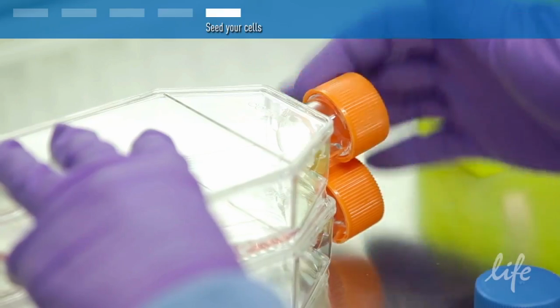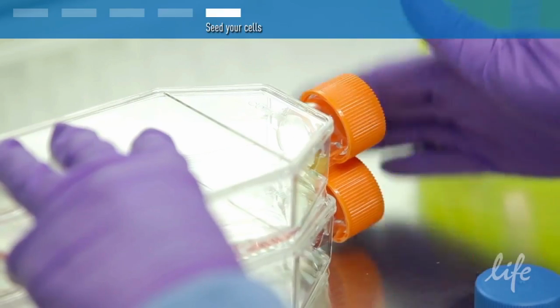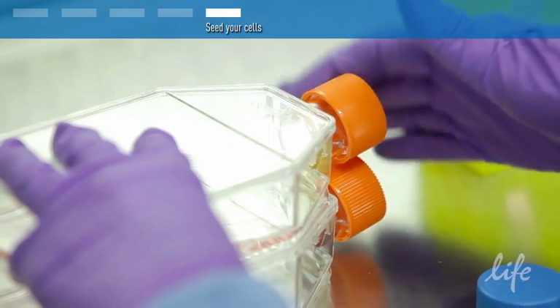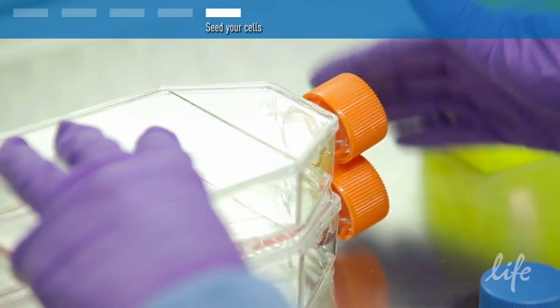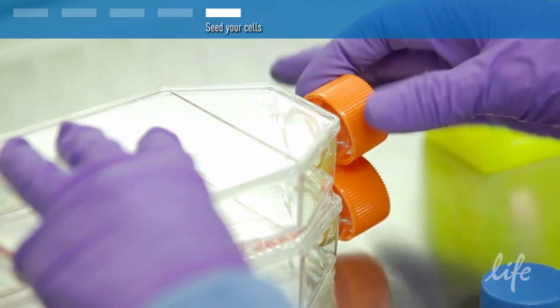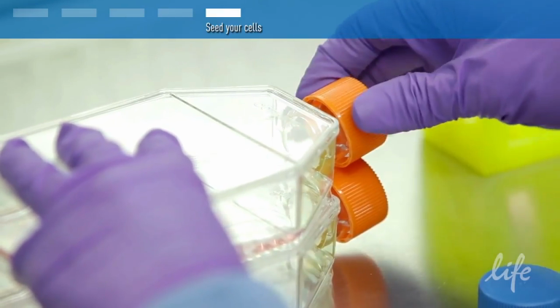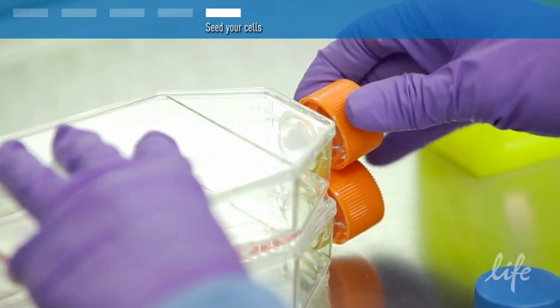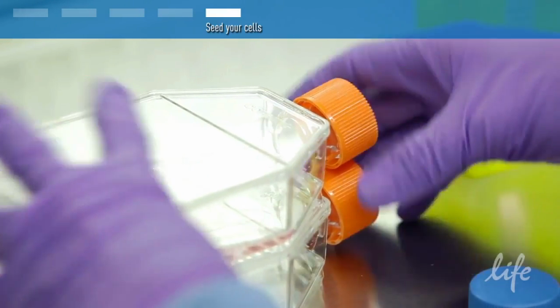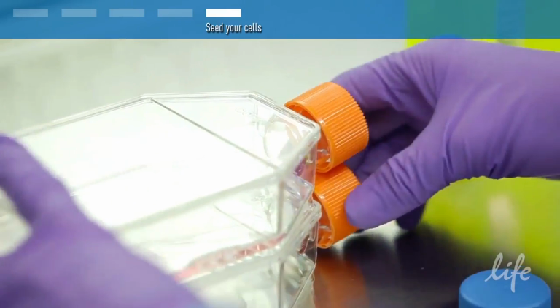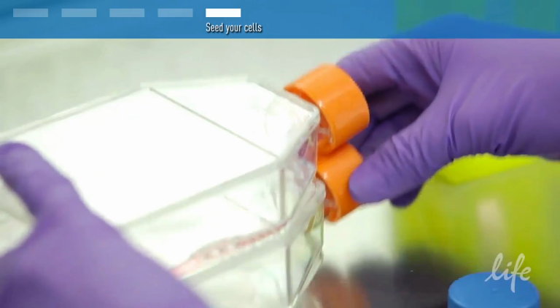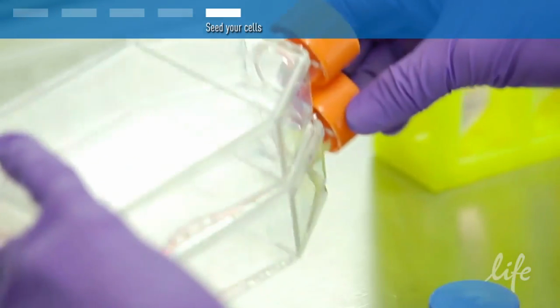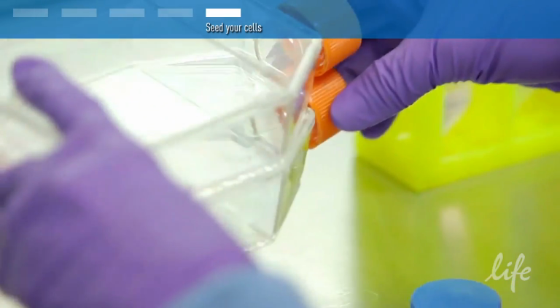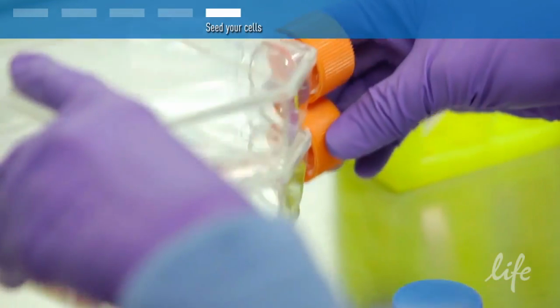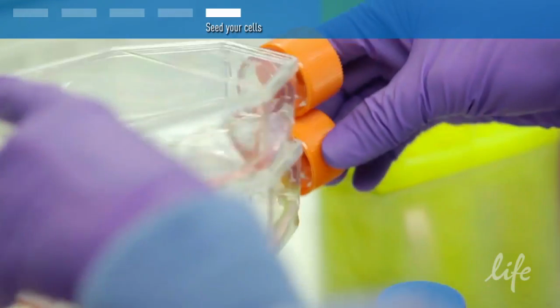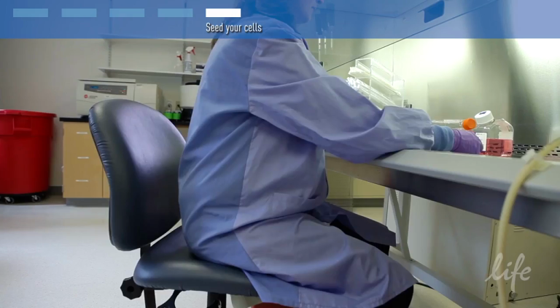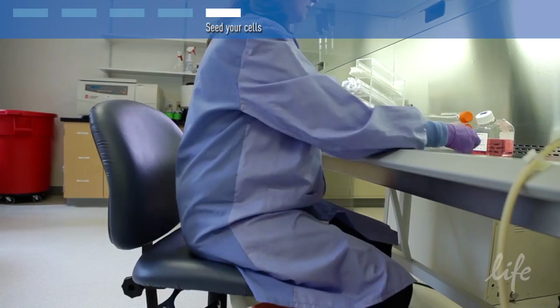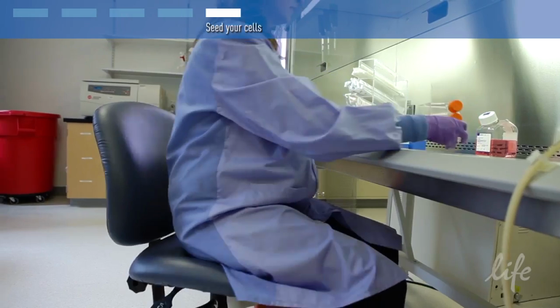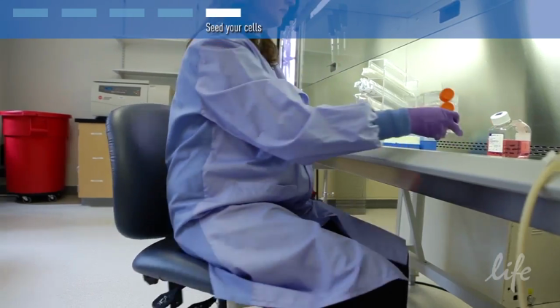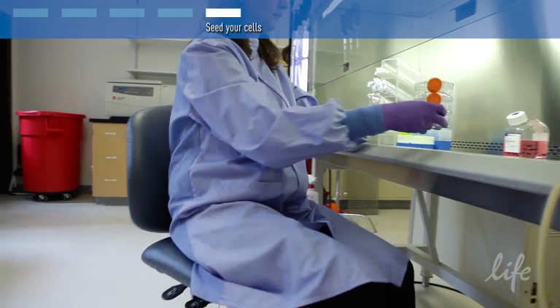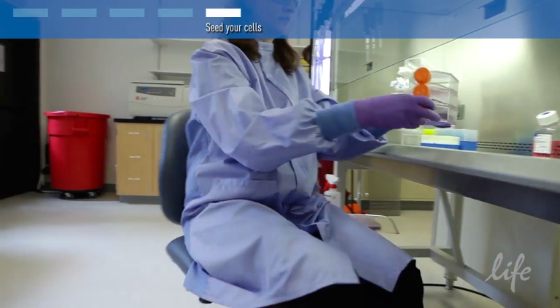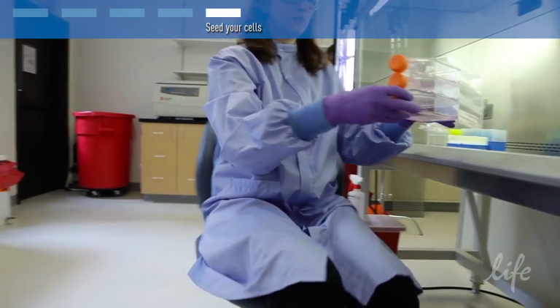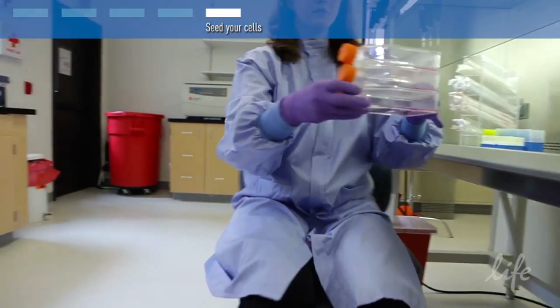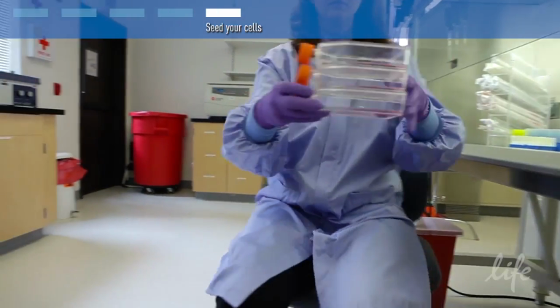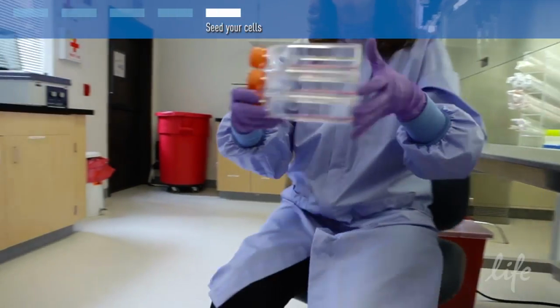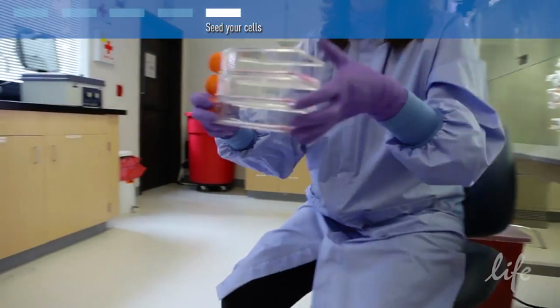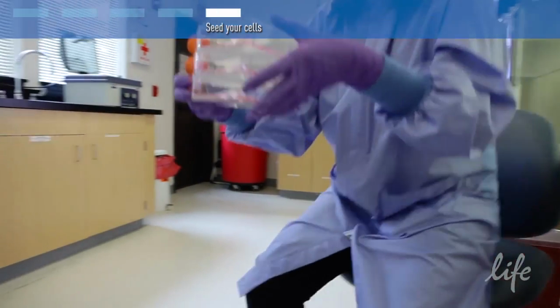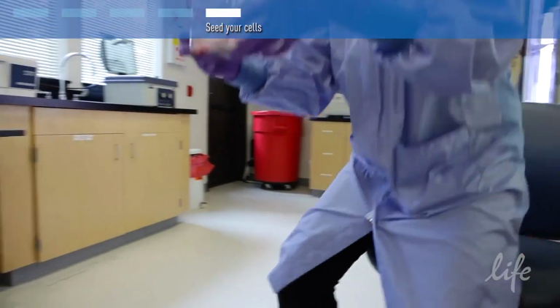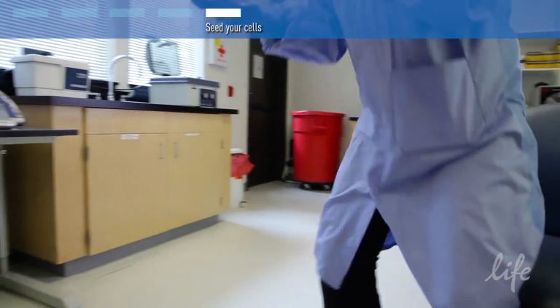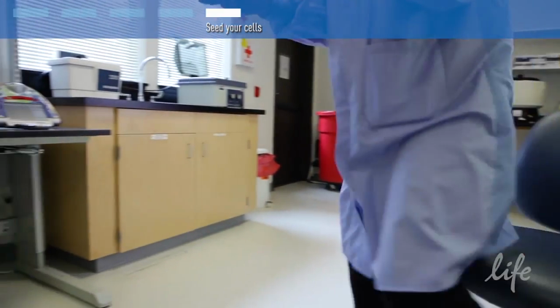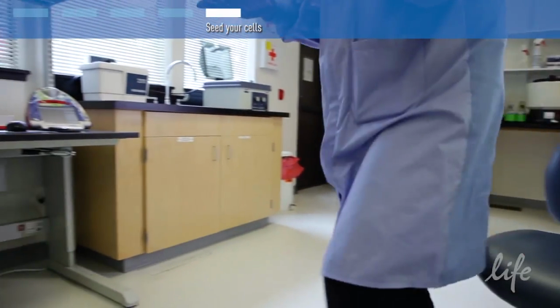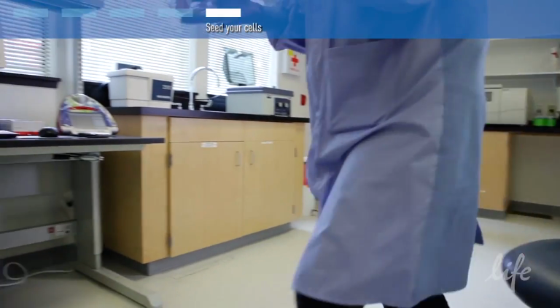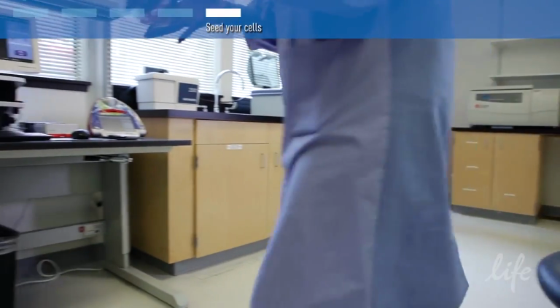You've now successfully subcultured your primary cells and are ready for any experiments you would like to run.